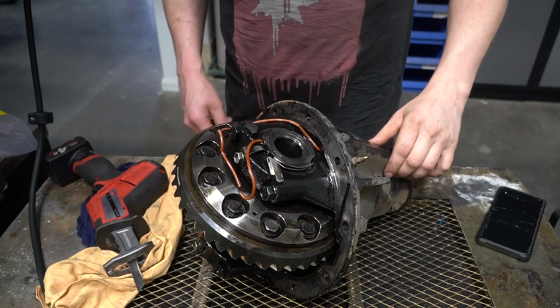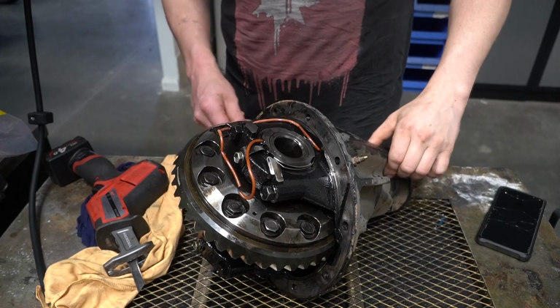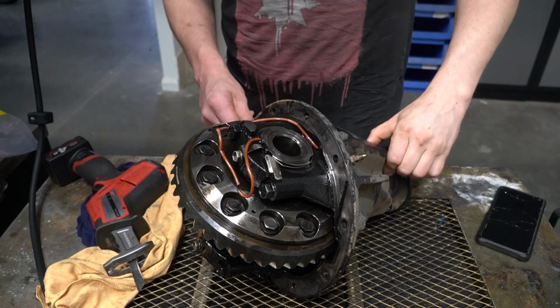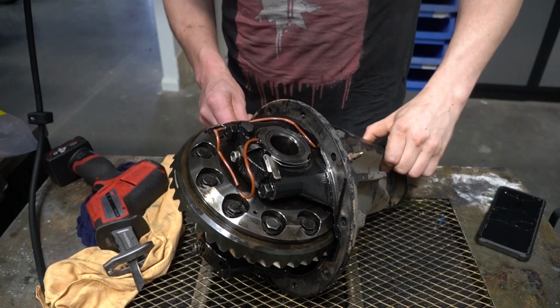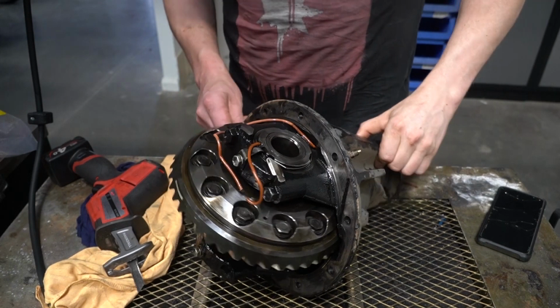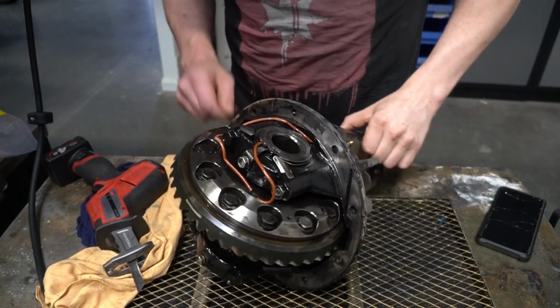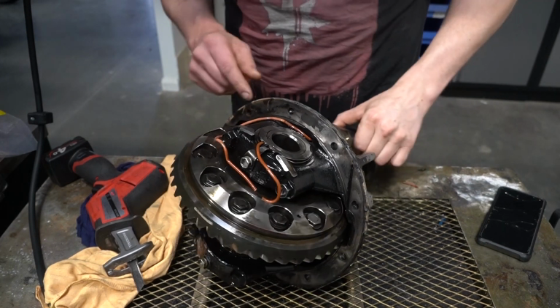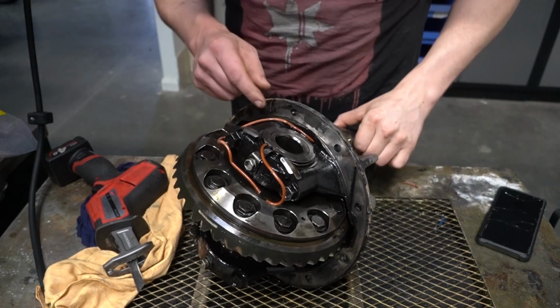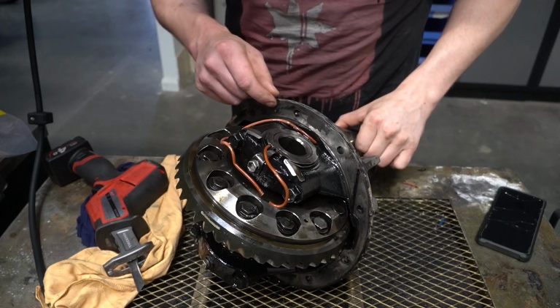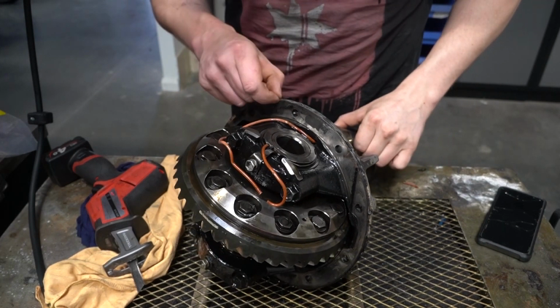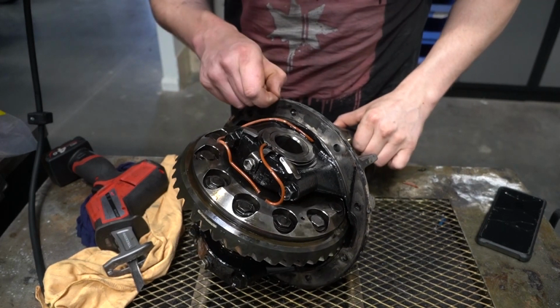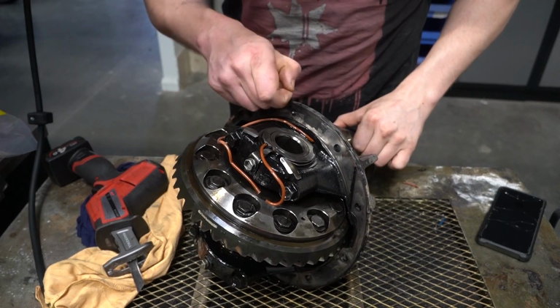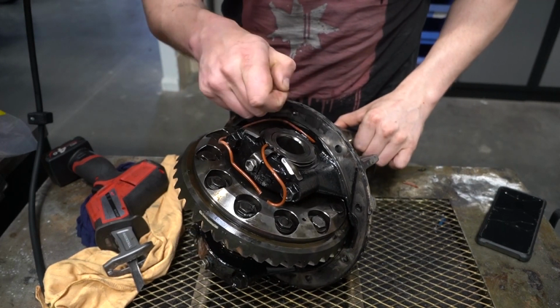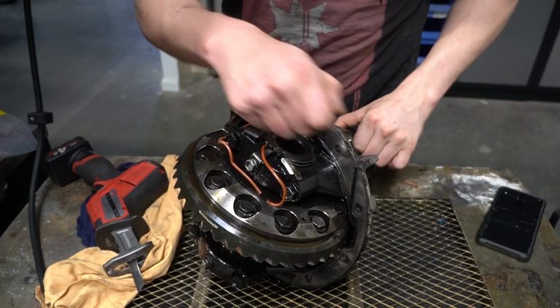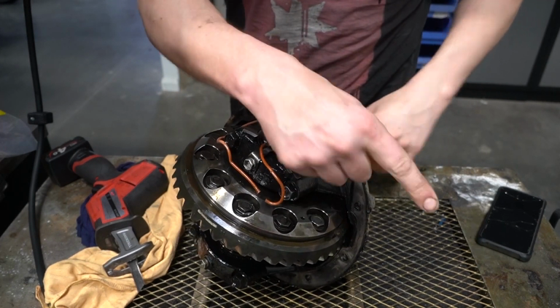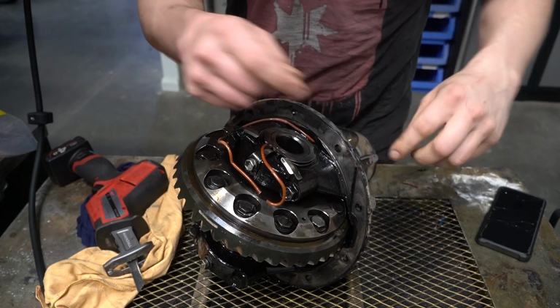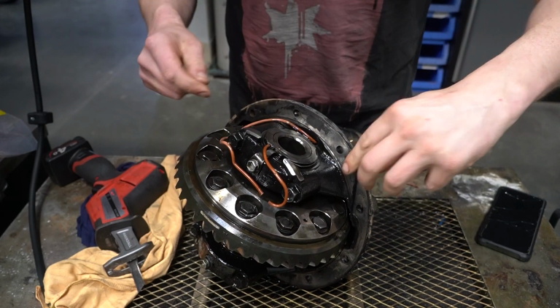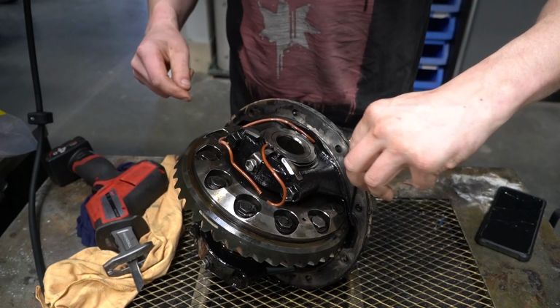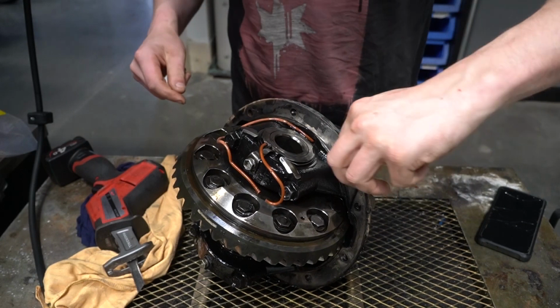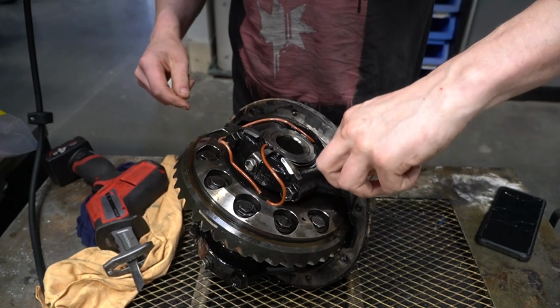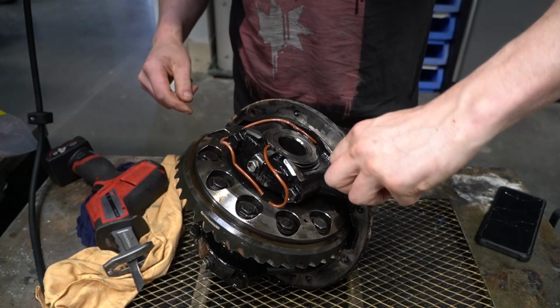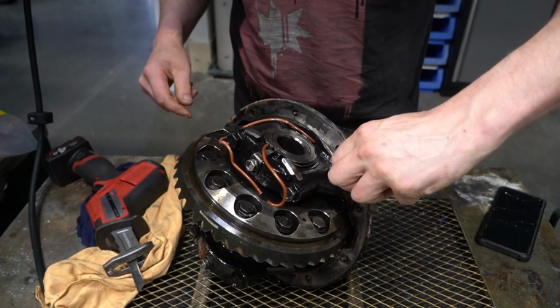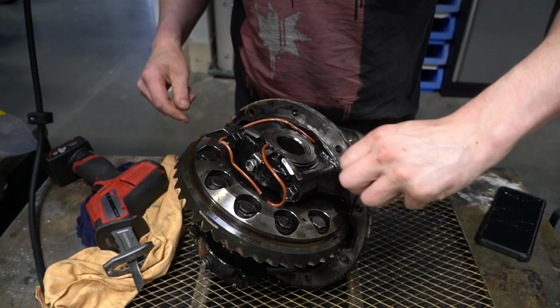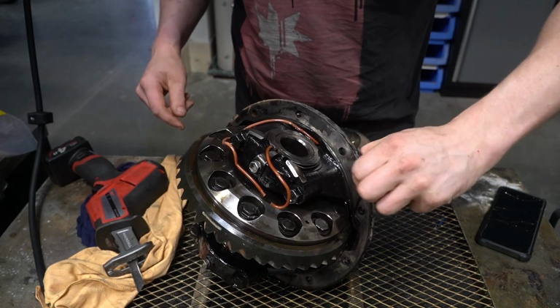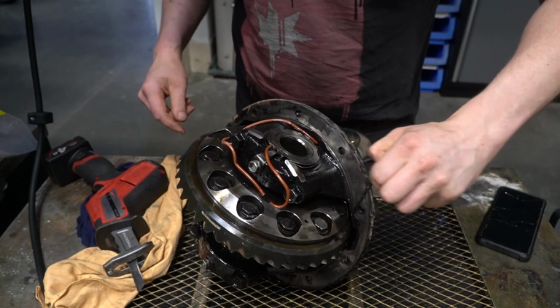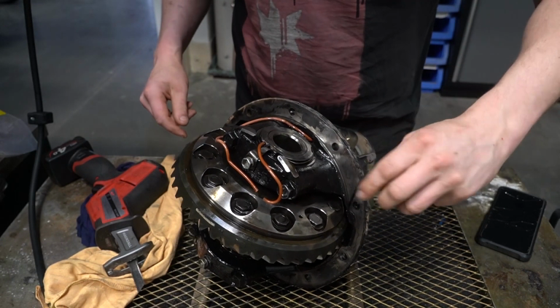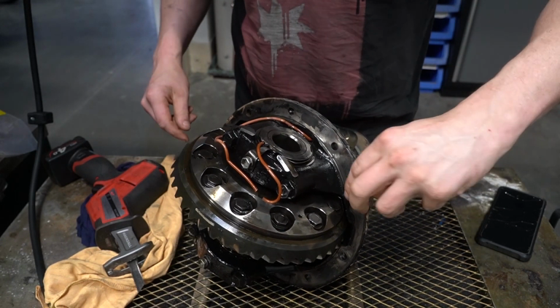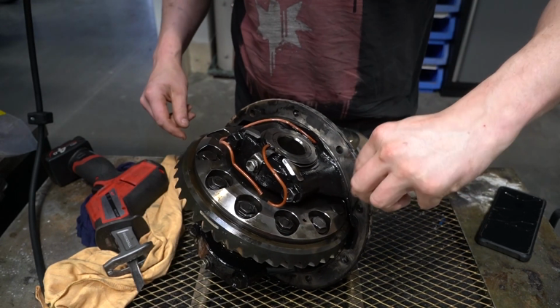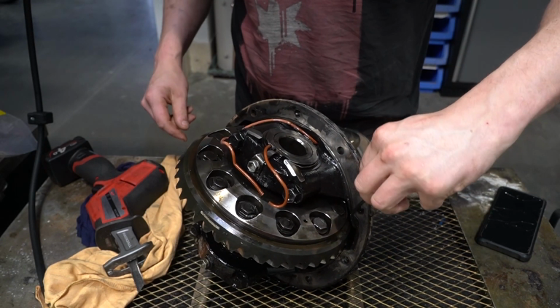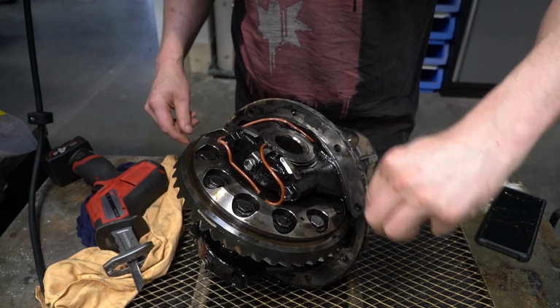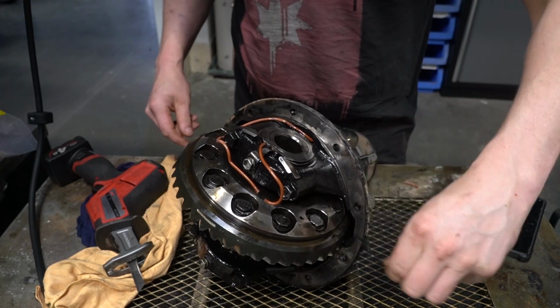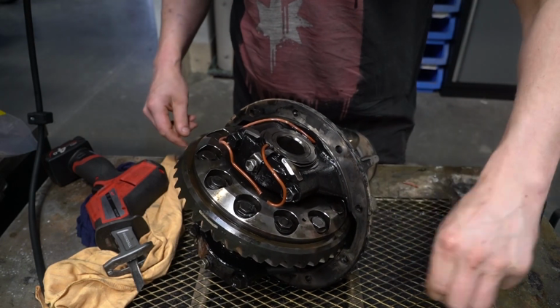In the meantime I'm just going to clean up all these mating surfaces to make sure they're clean and ready to go back in when the parts arrive.